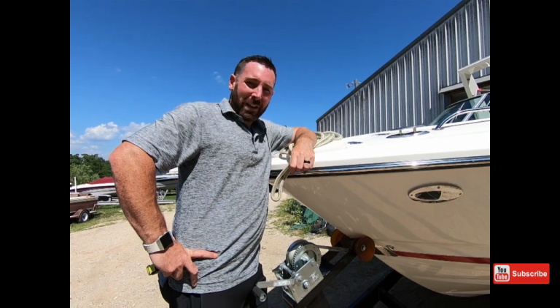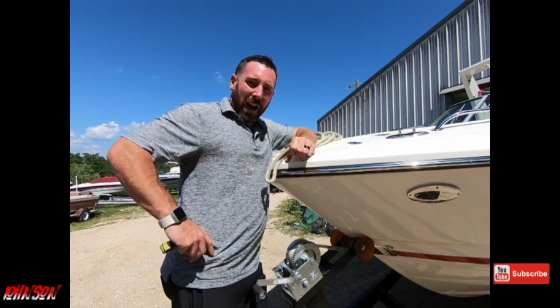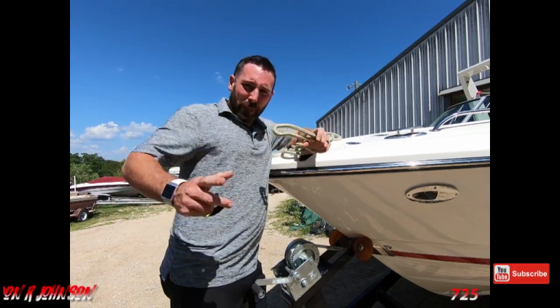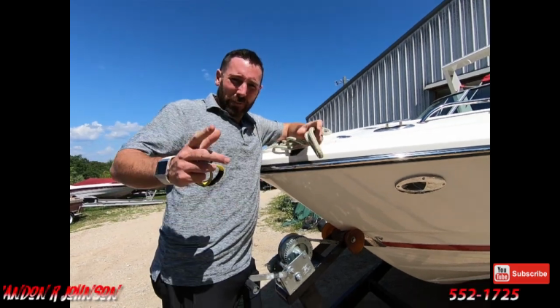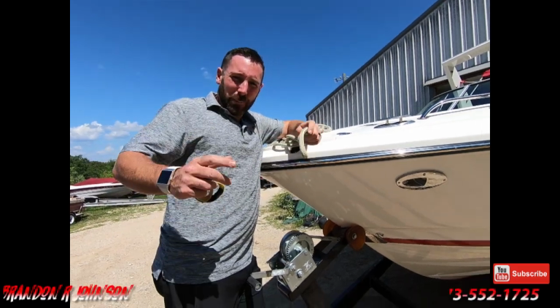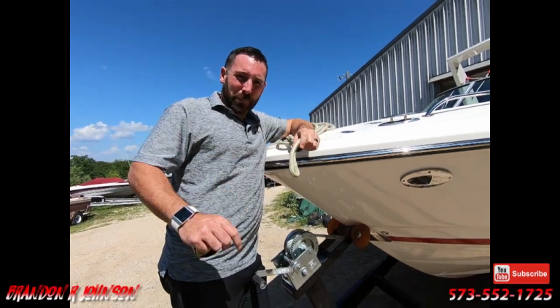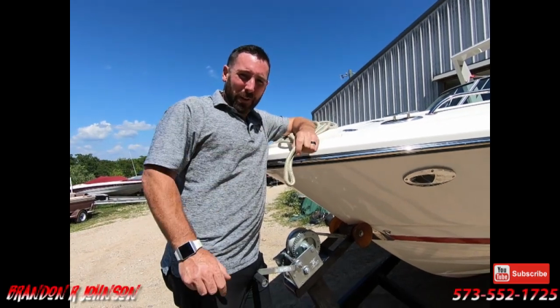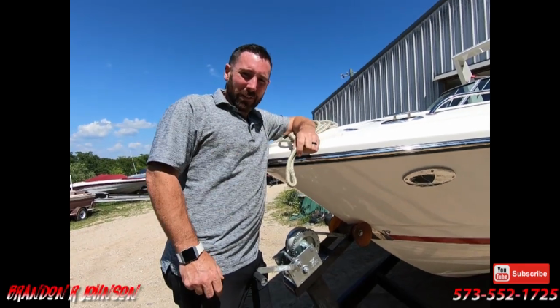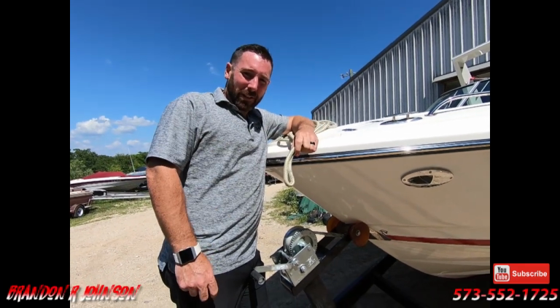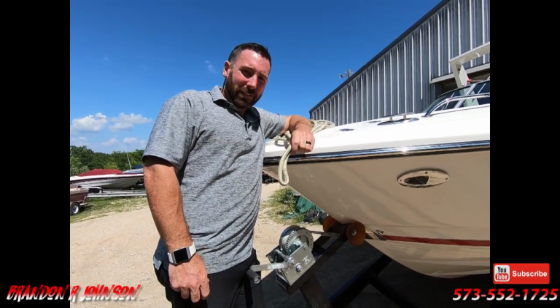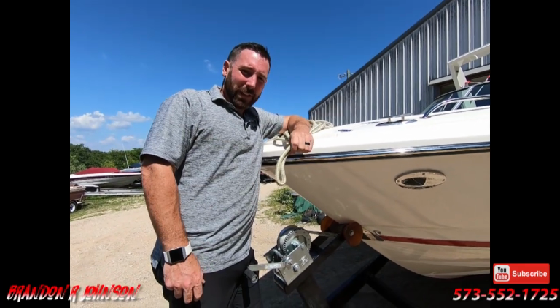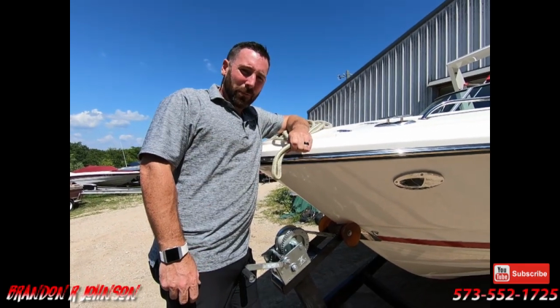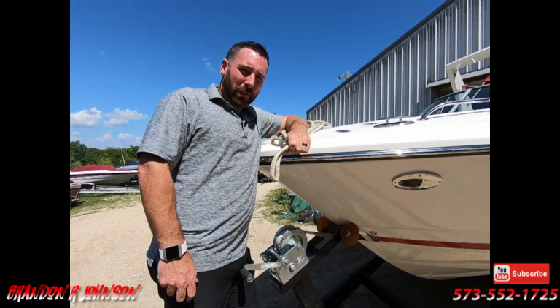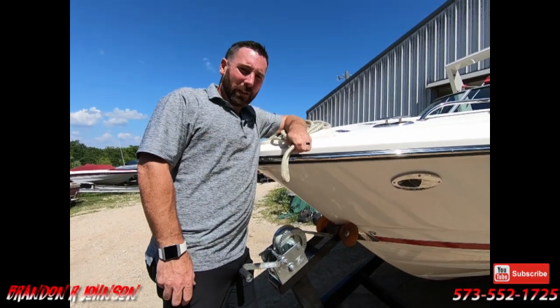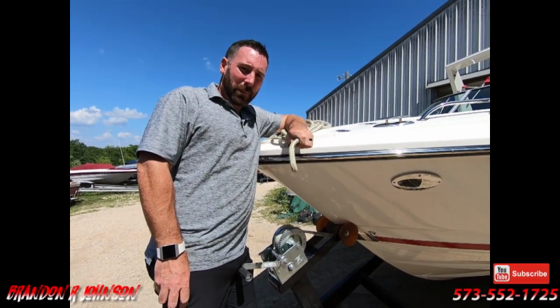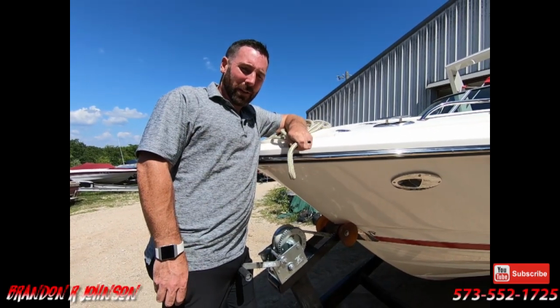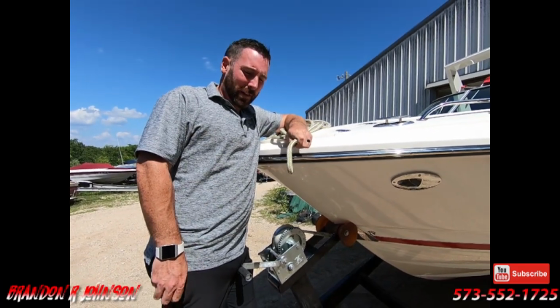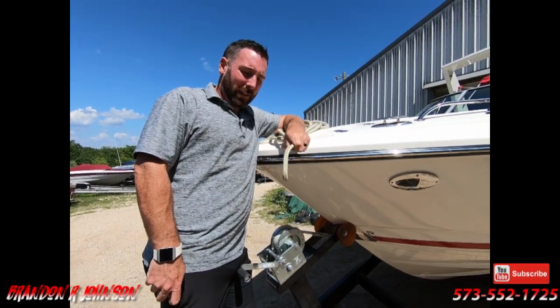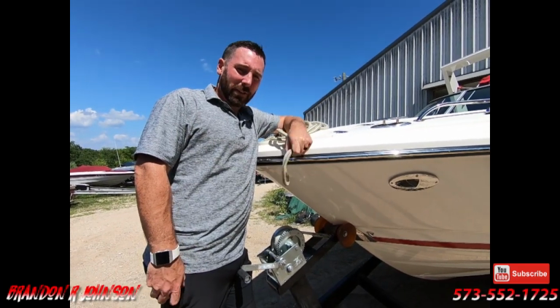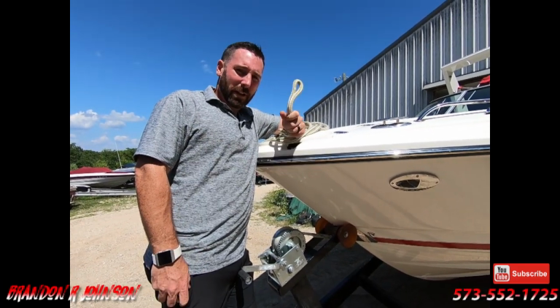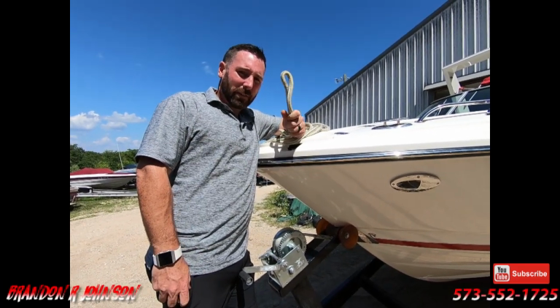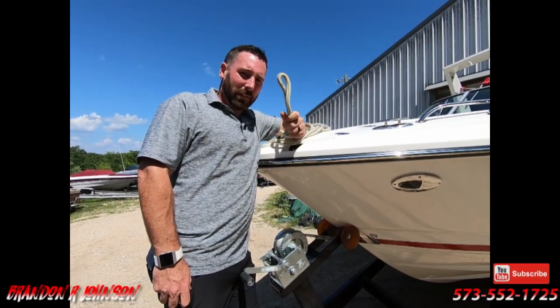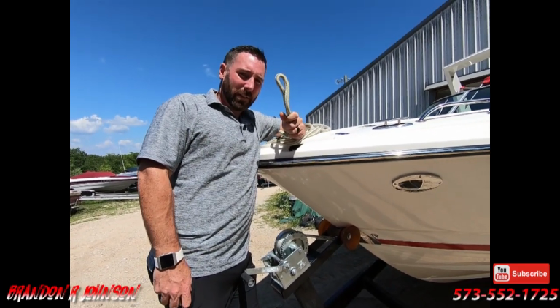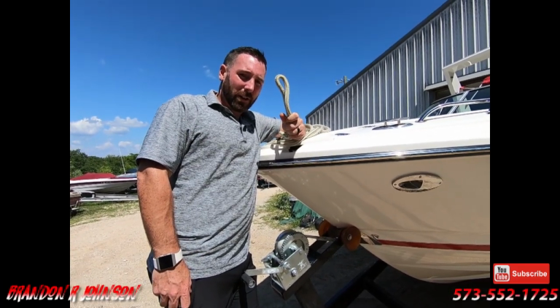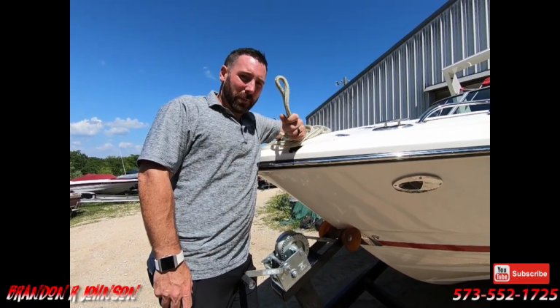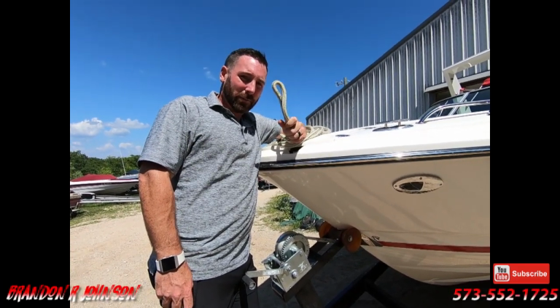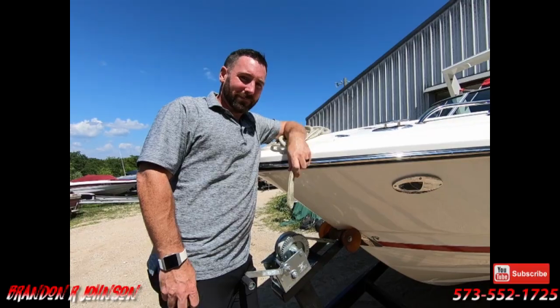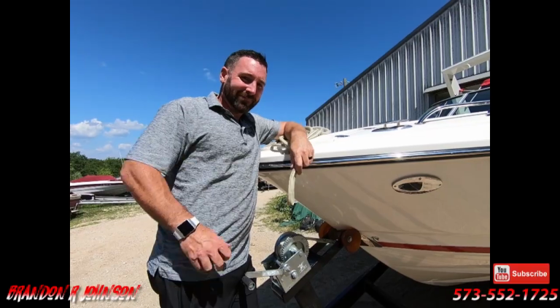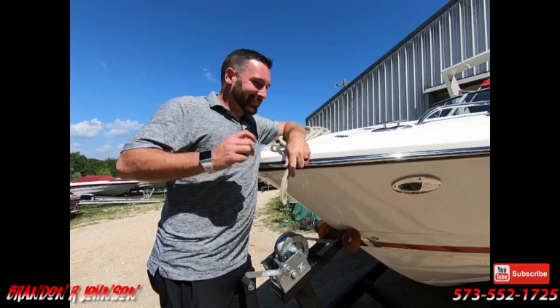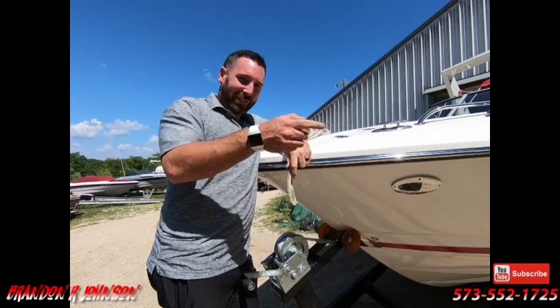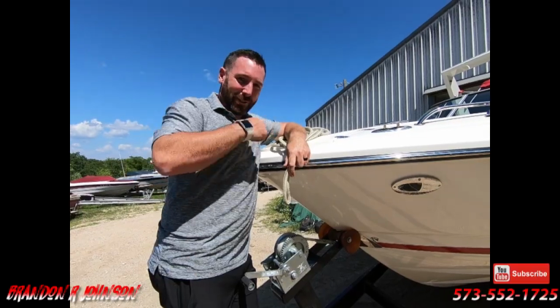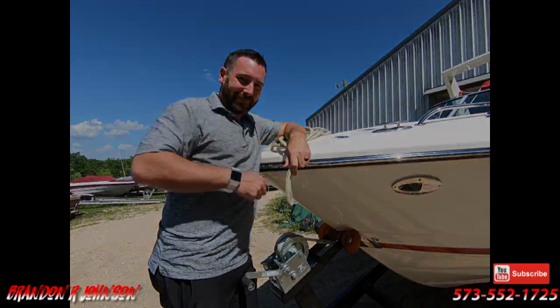Hi folks, it's me Brandon Johnson. Today we're going to talk about how to tie your dock lines on your boat. Let's do it.